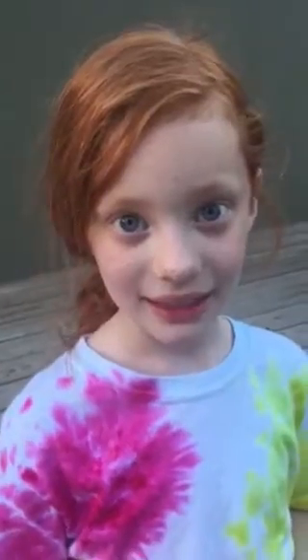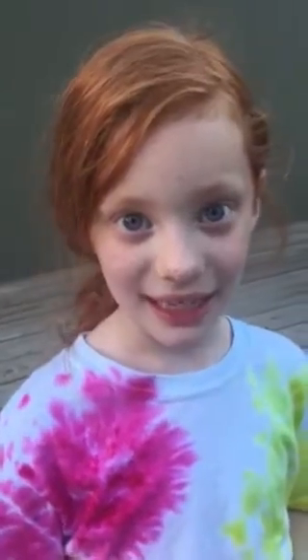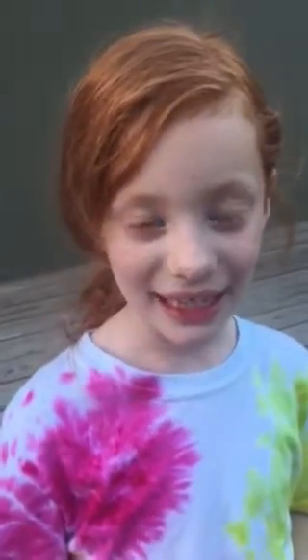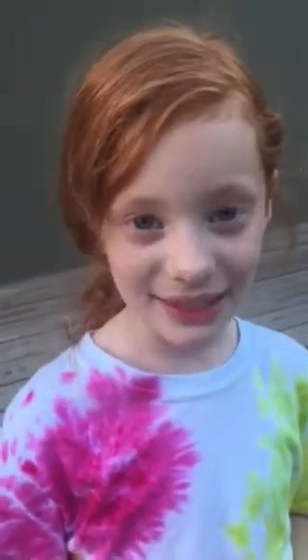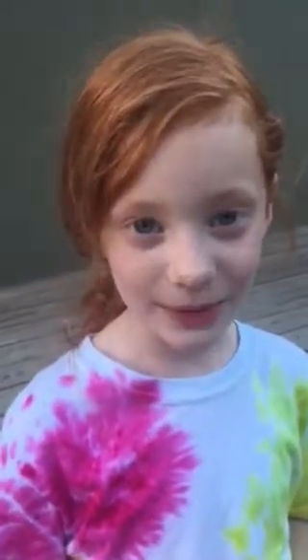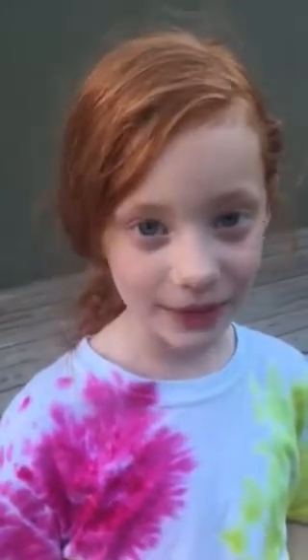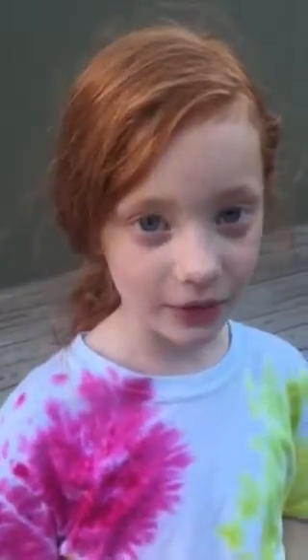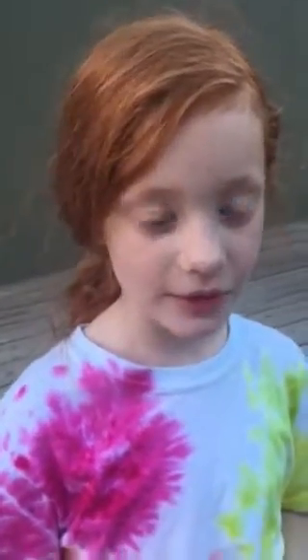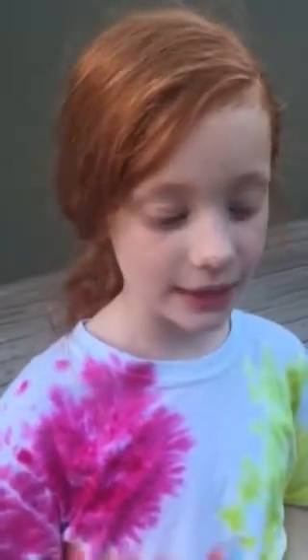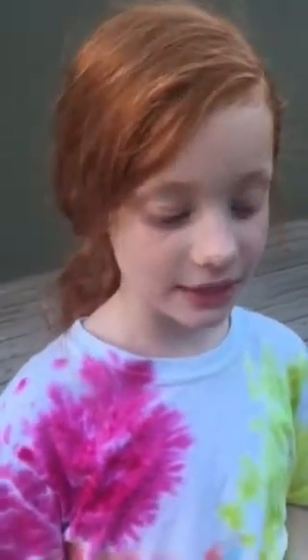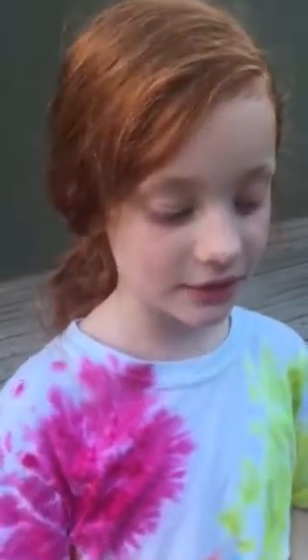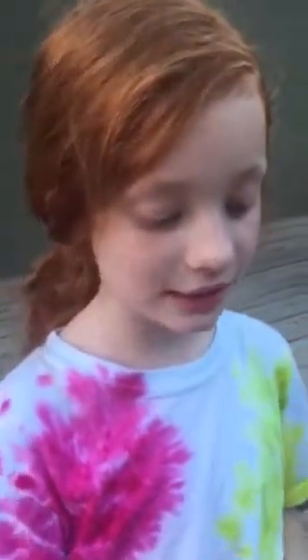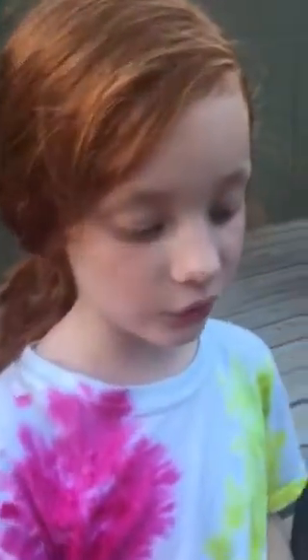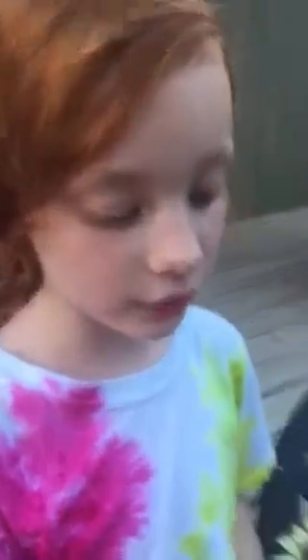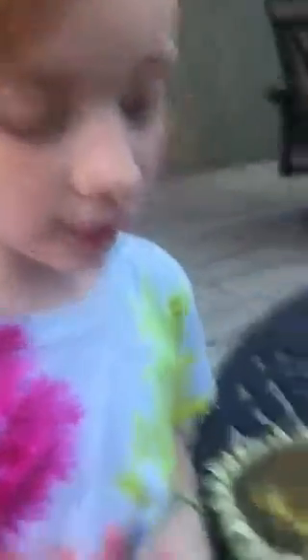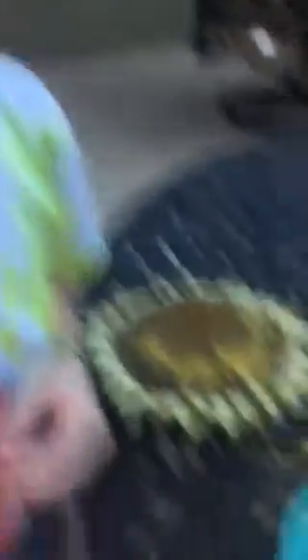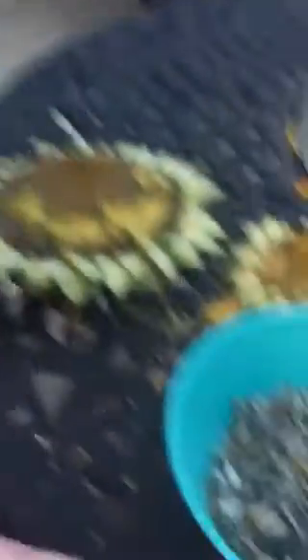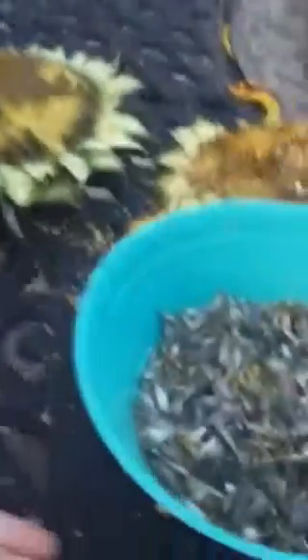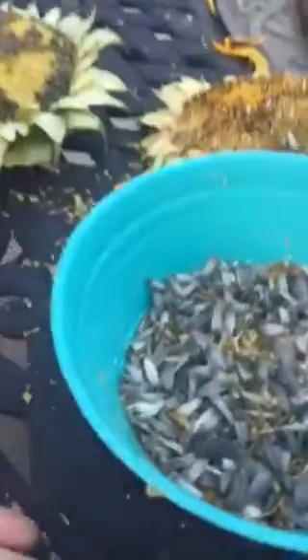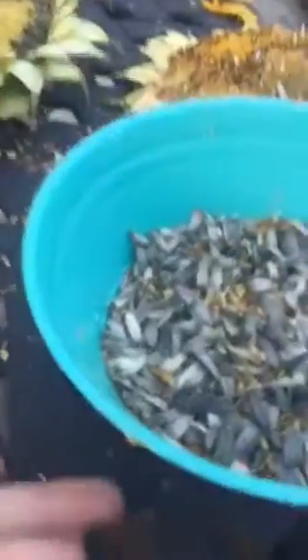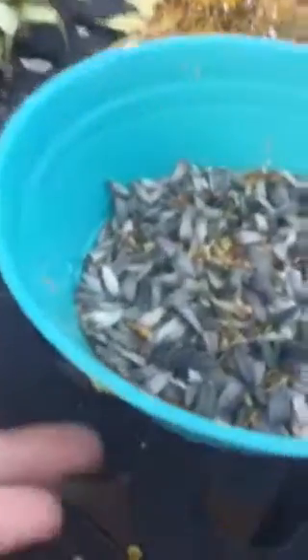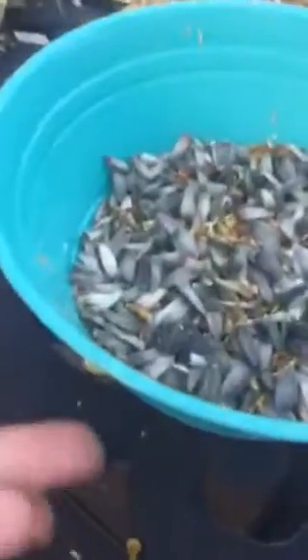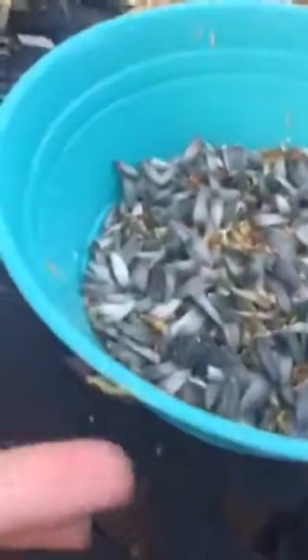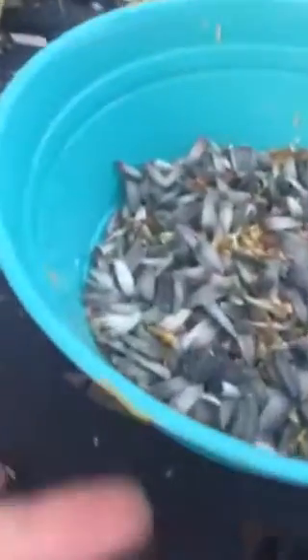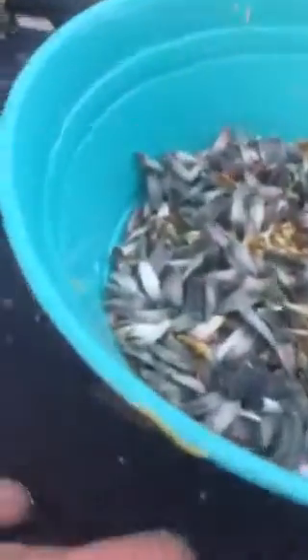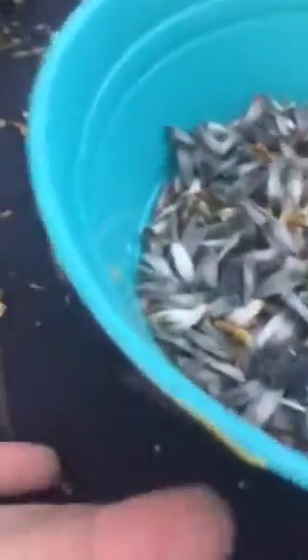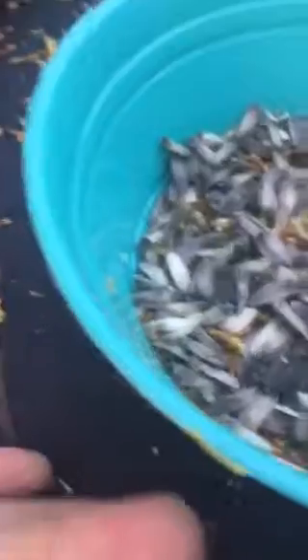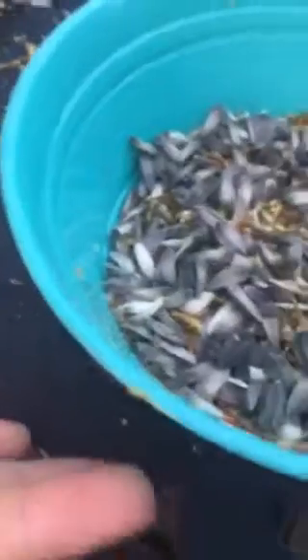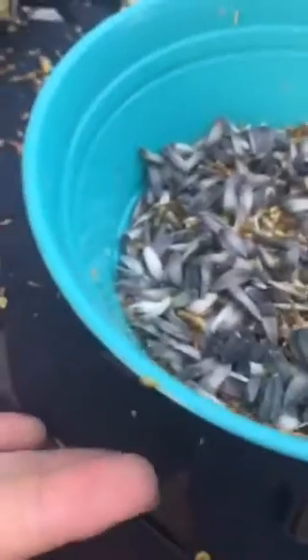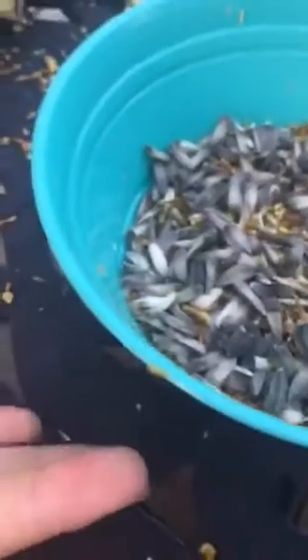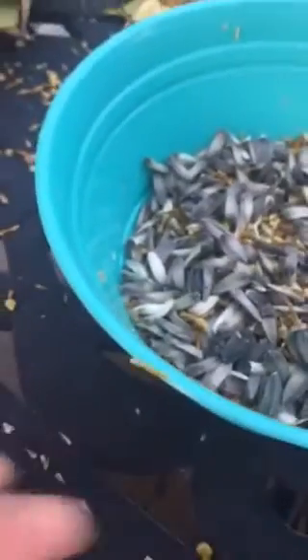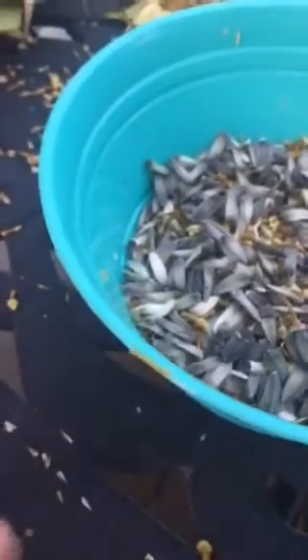Hey guys, Red here, Chloe today. Look, we were playing sunflower seeds, but look what we found.